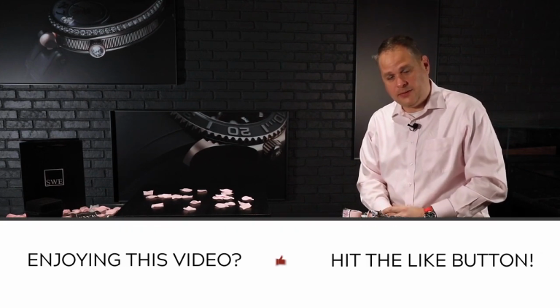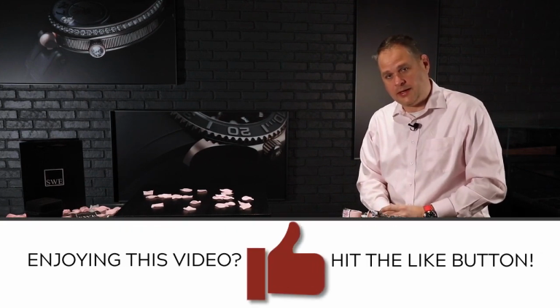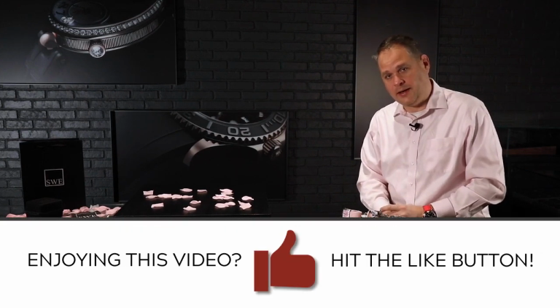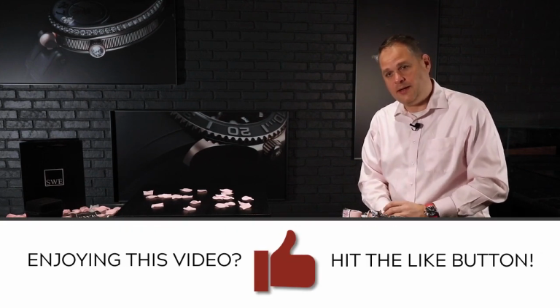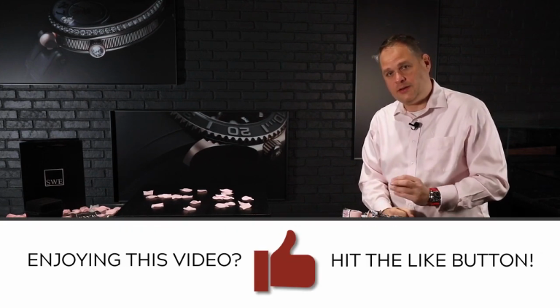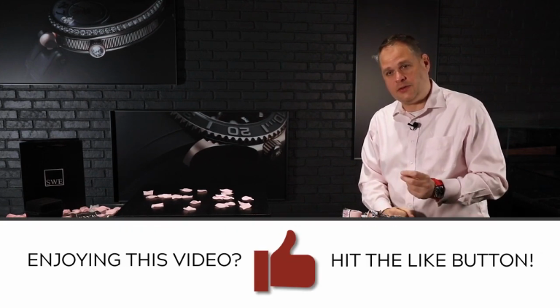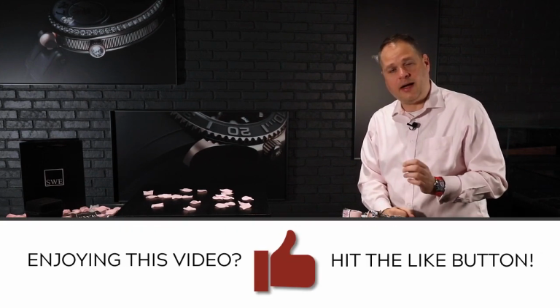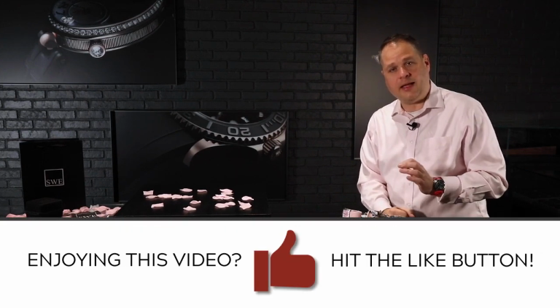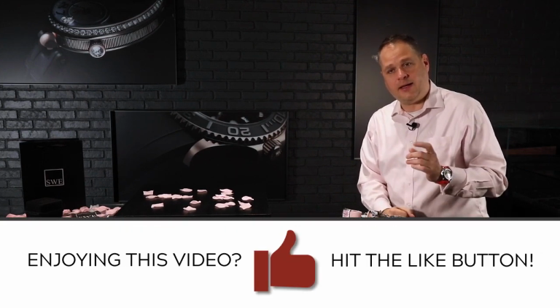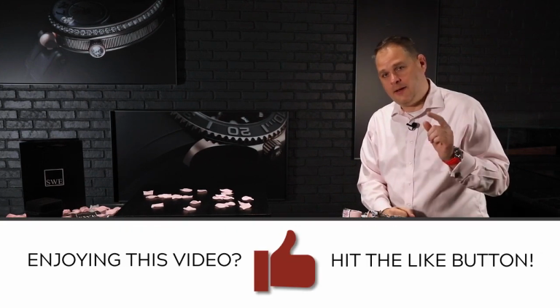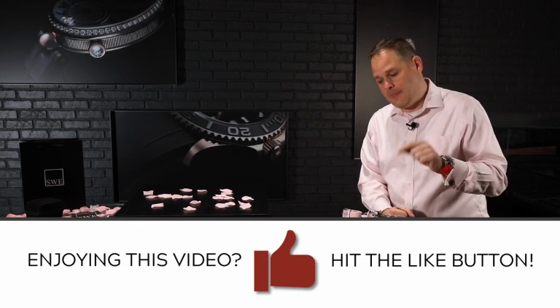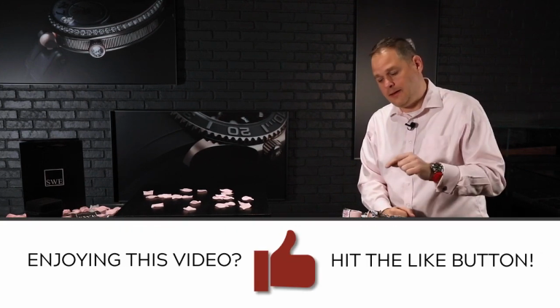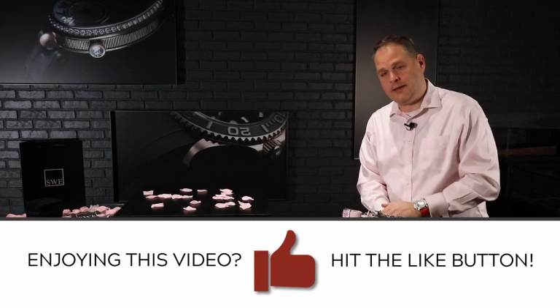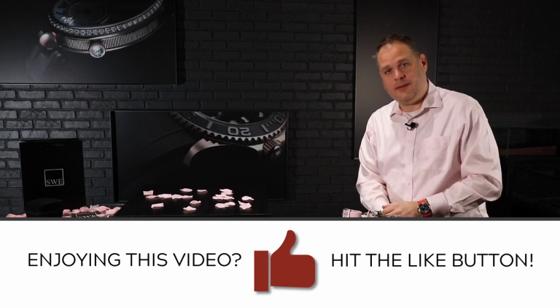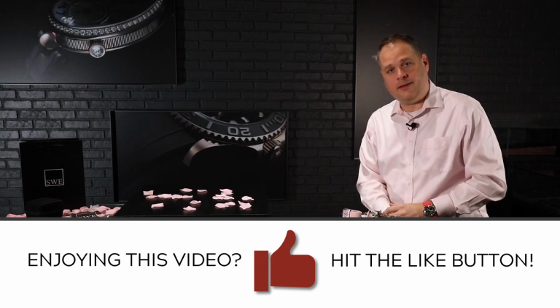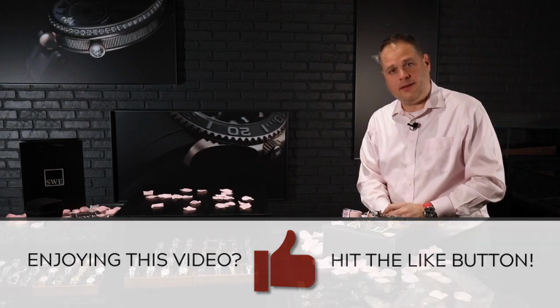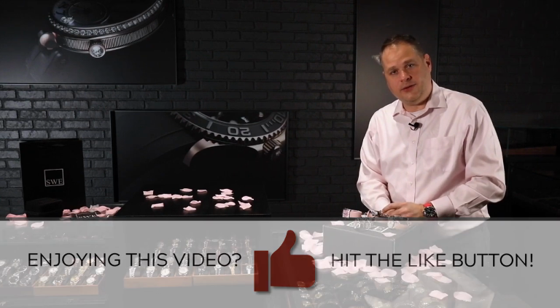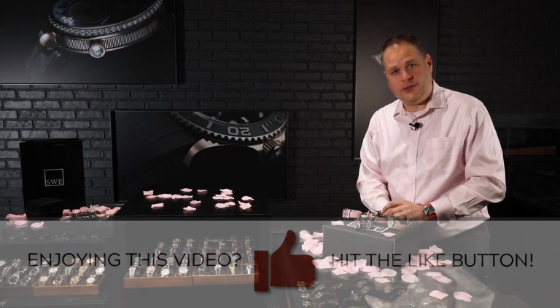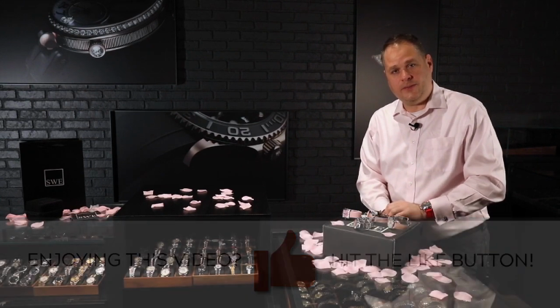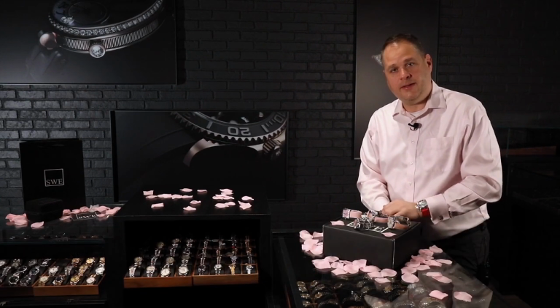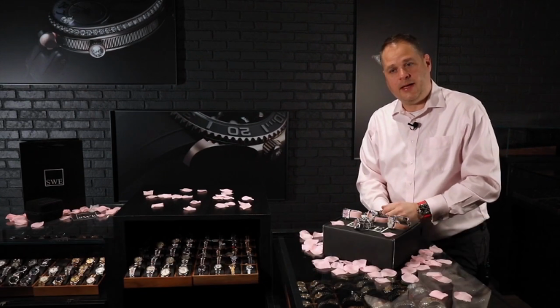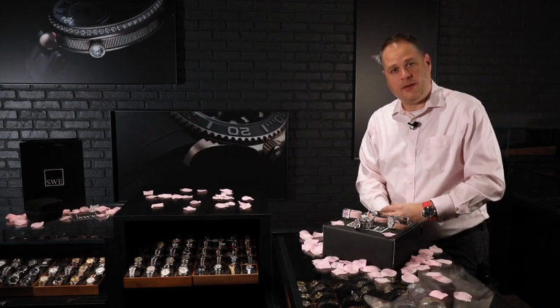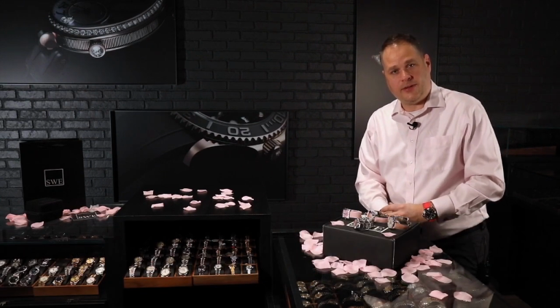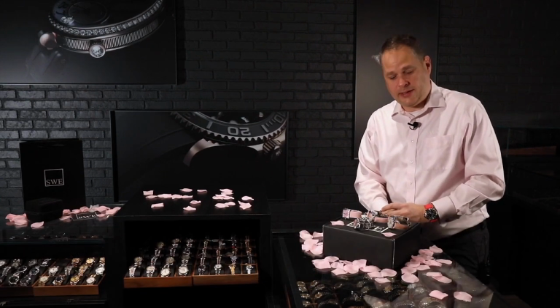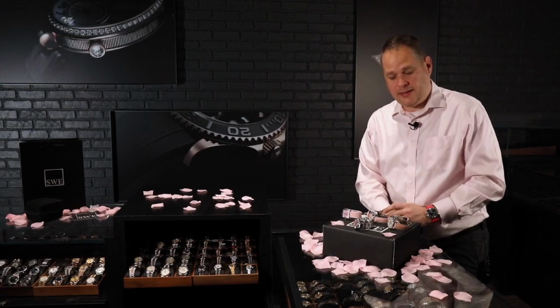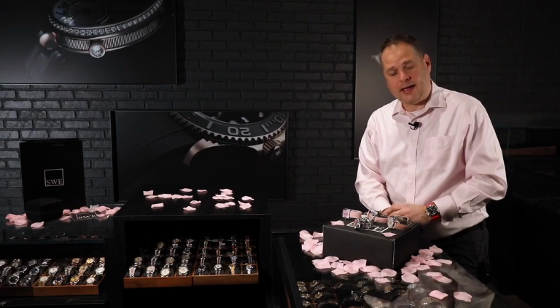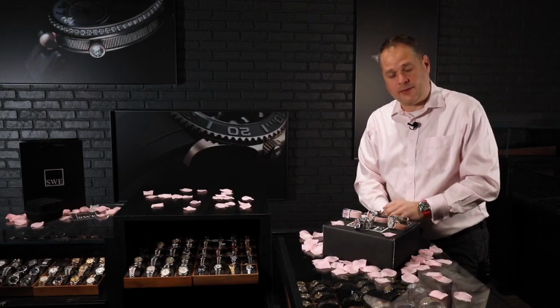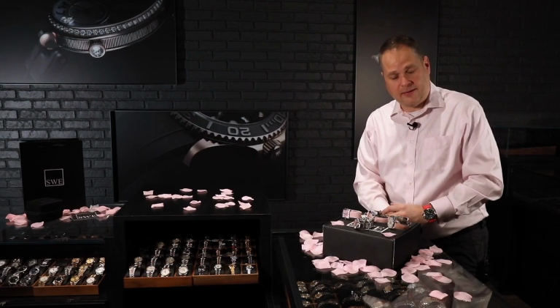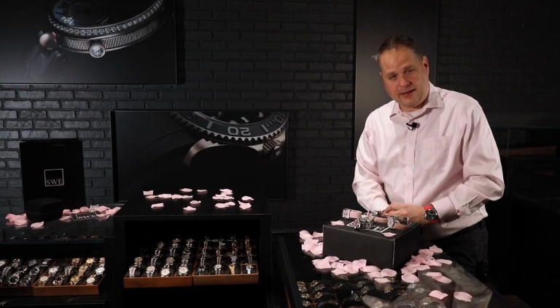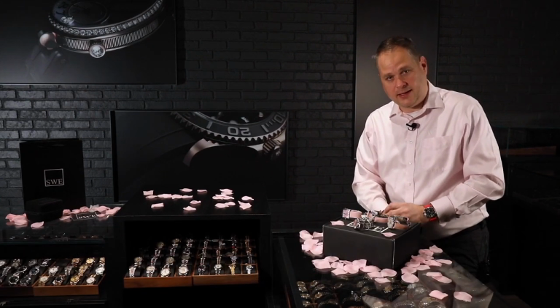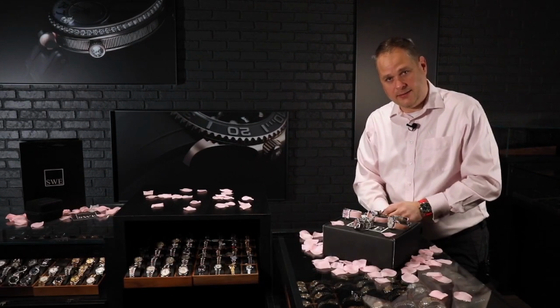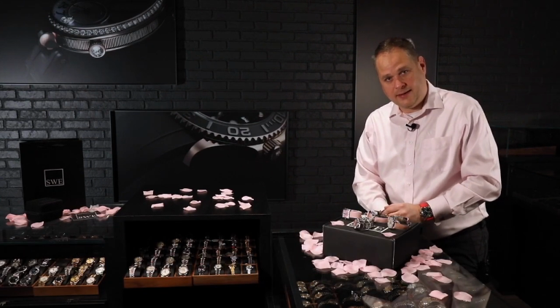If you have any other questions or concerns, you can also leave them through the YouTube video — we check there. Subscribe, like, click the bell on YouTube, and we appreciate it. Have a great Valentine's Day.